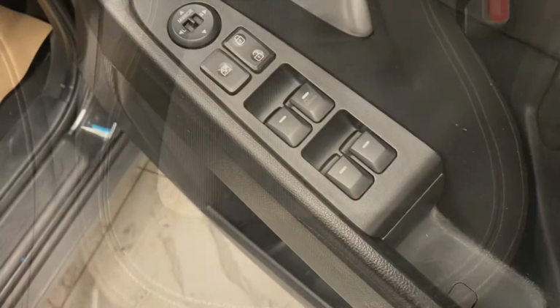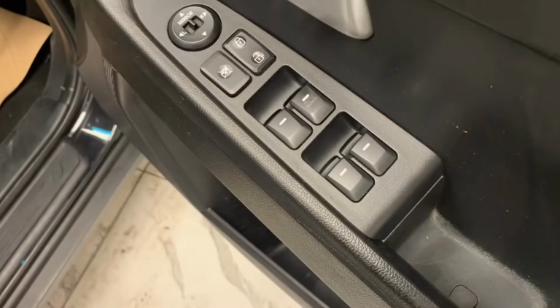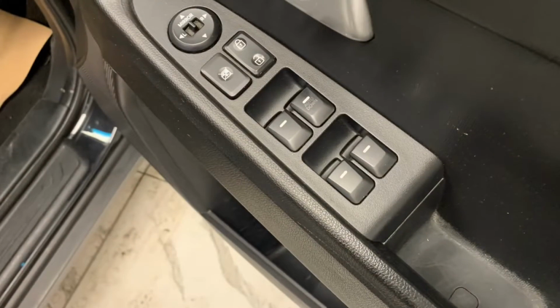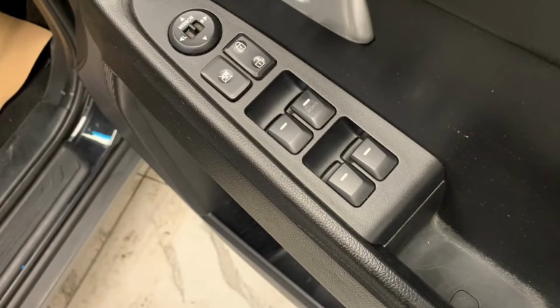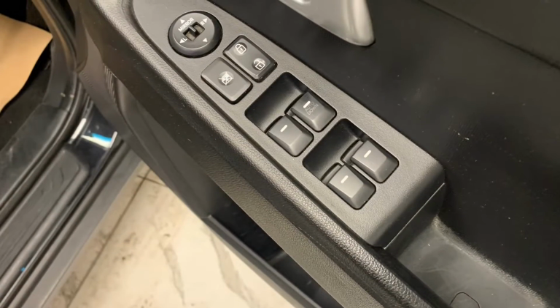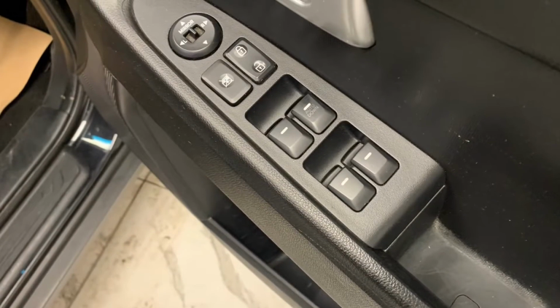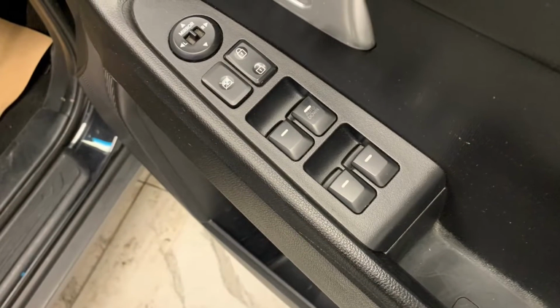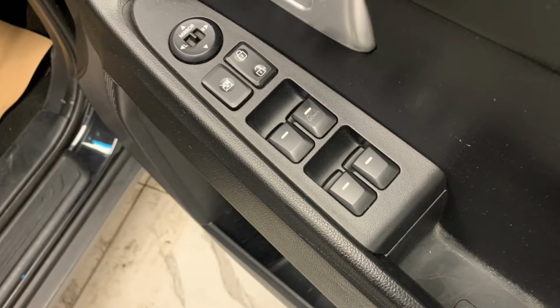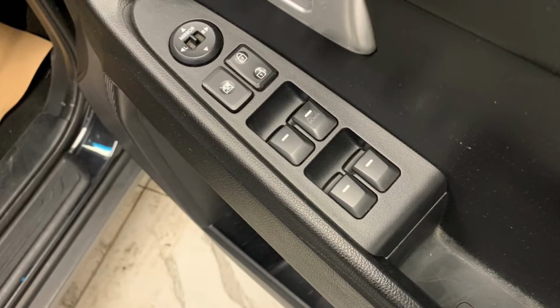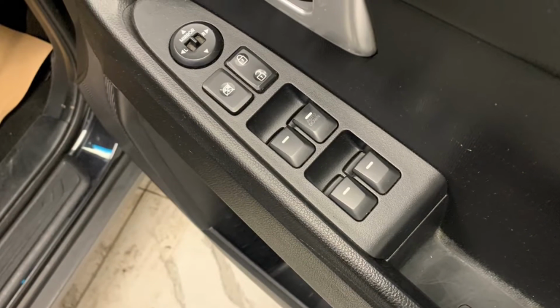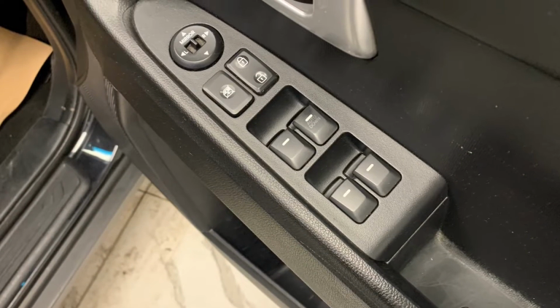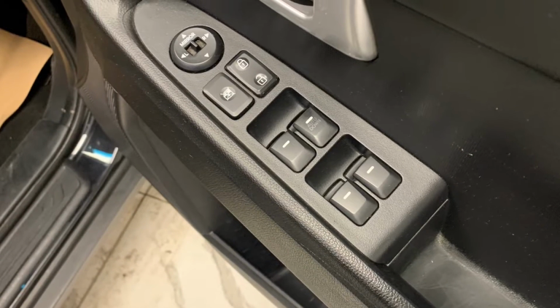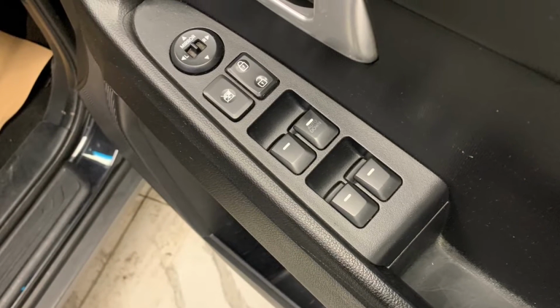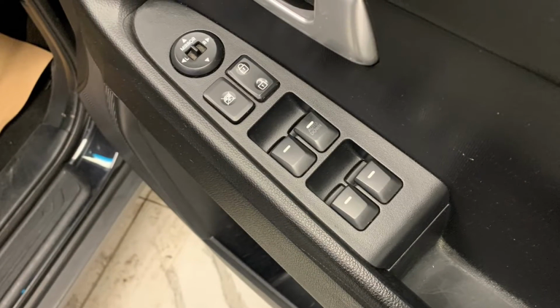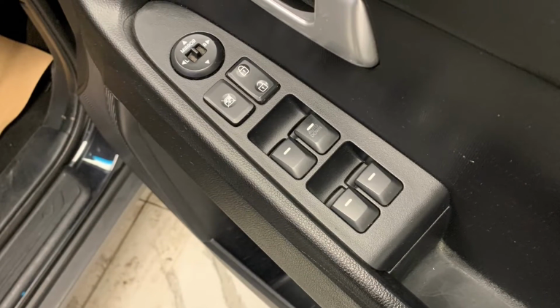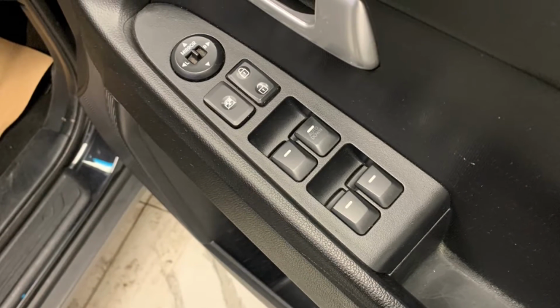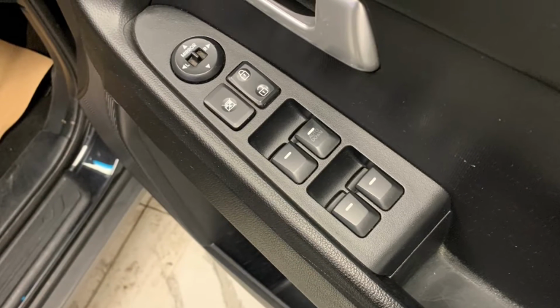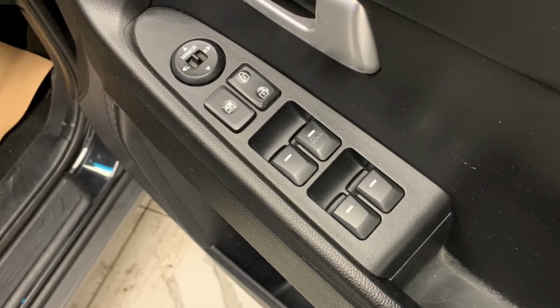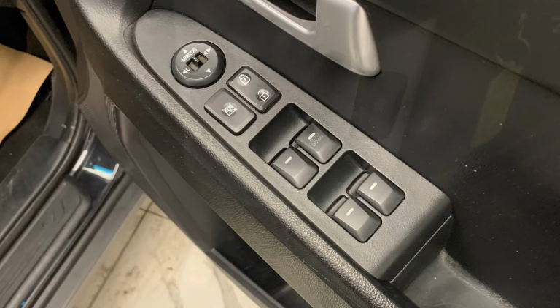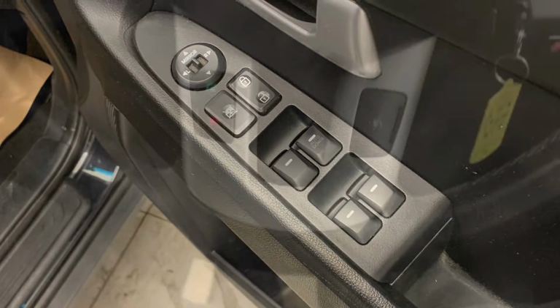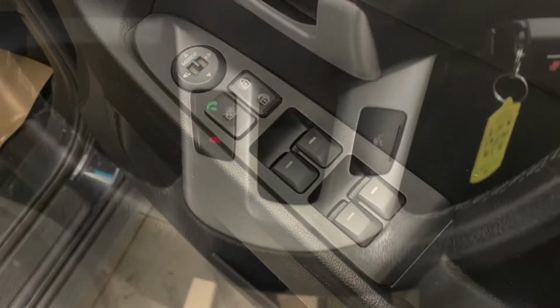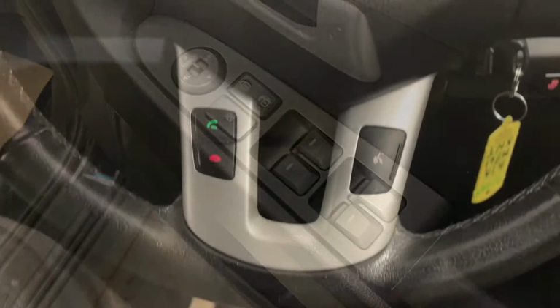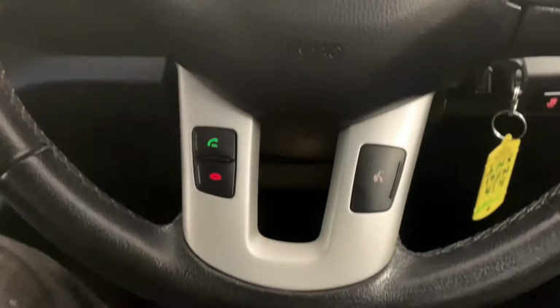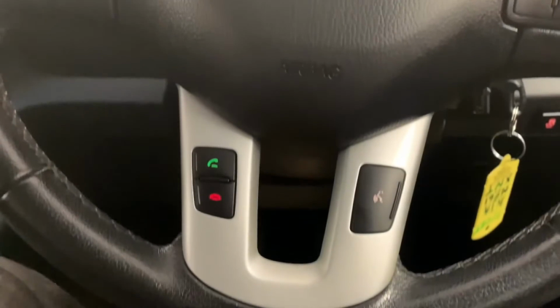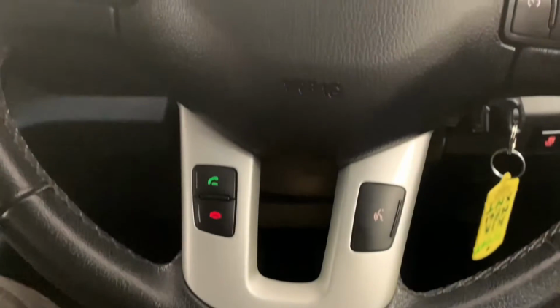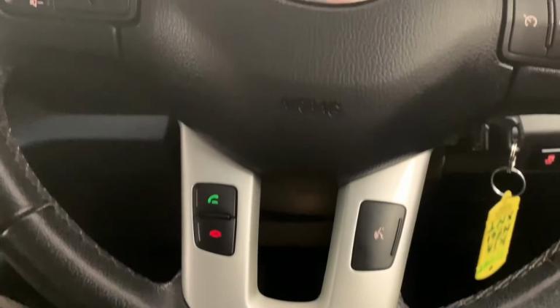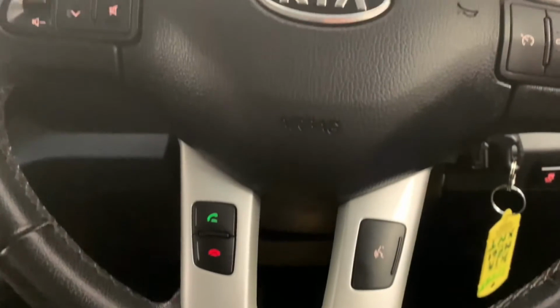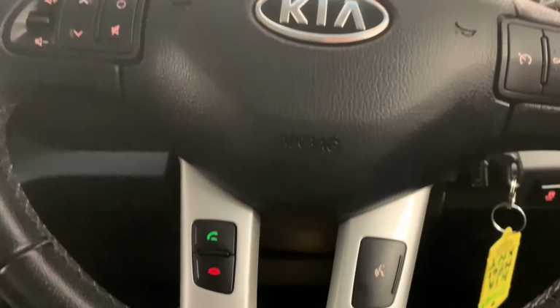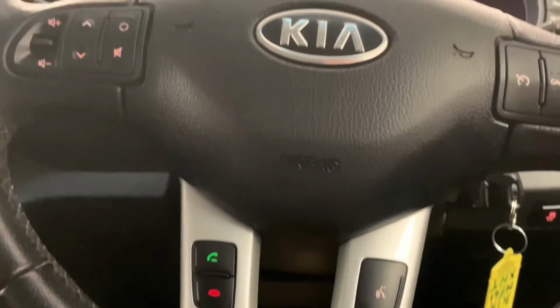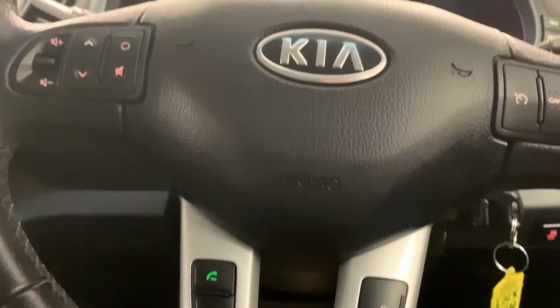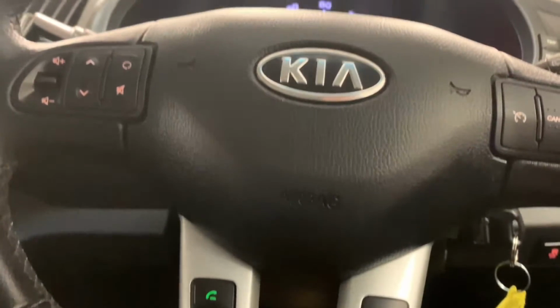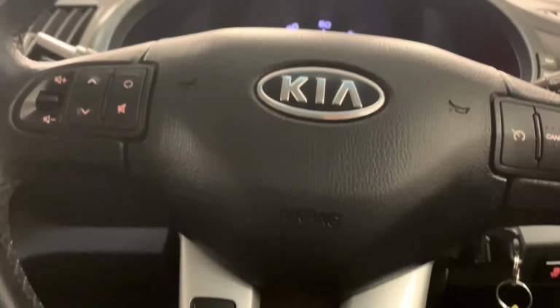As for features, we've got electric windows and mirrors, as well as a leather trimmed multifunctional steering wheel featuring those same silver accents.